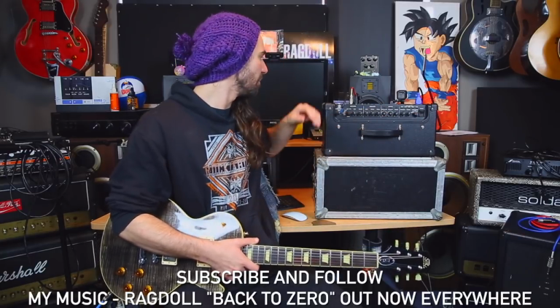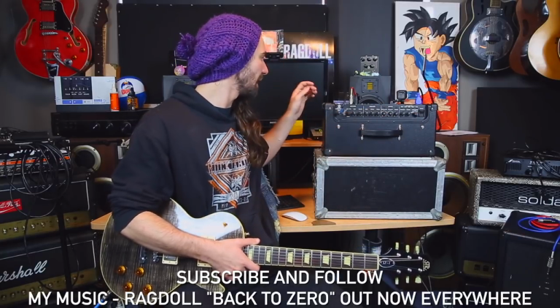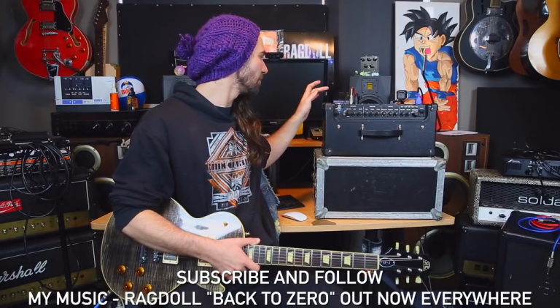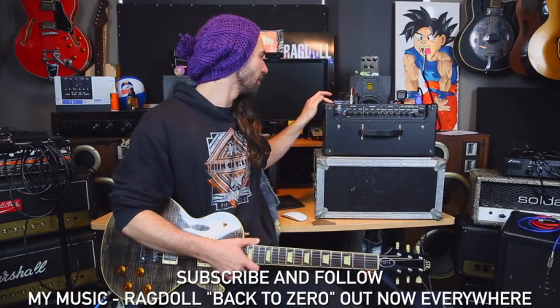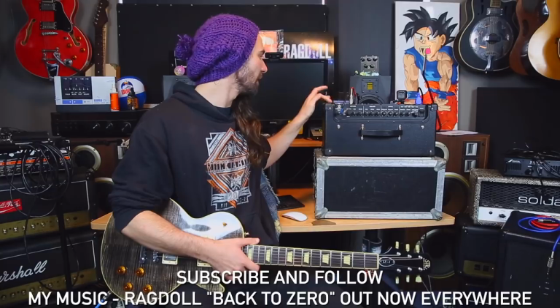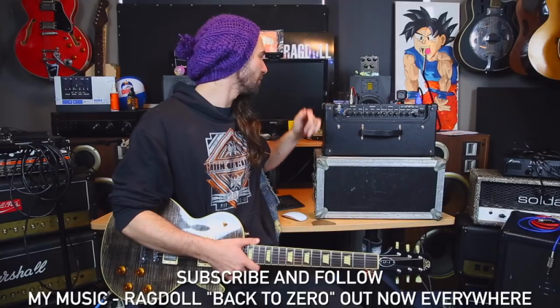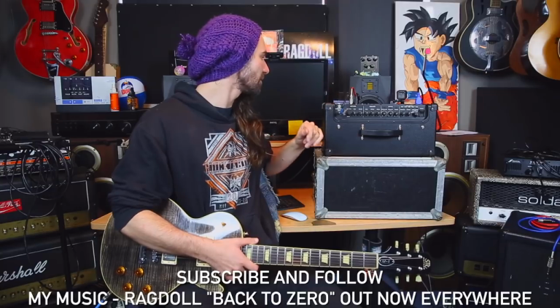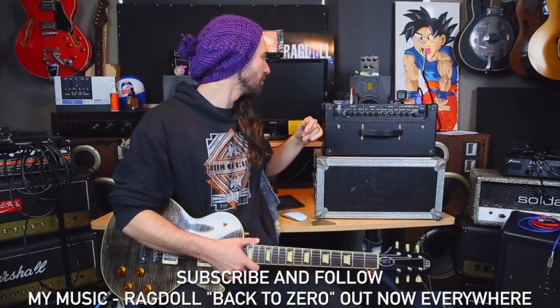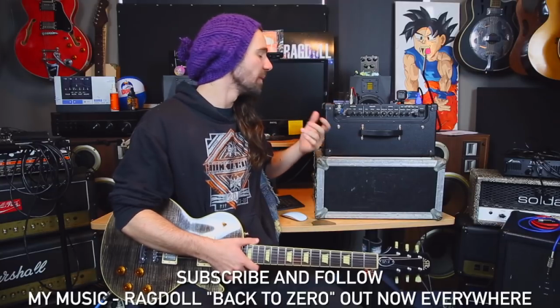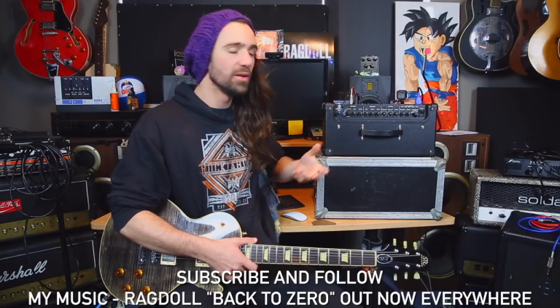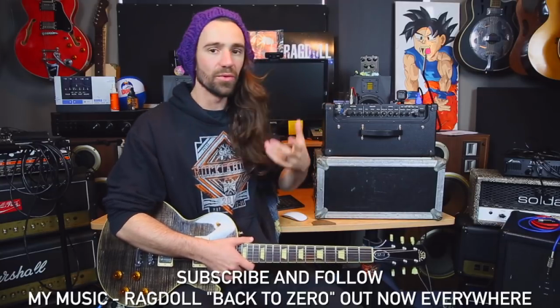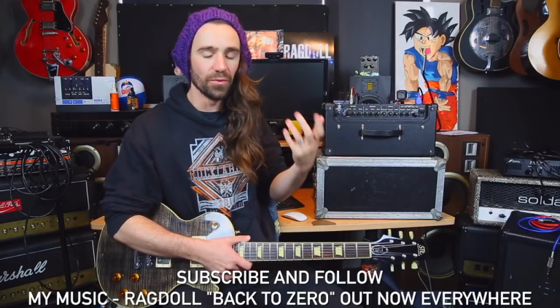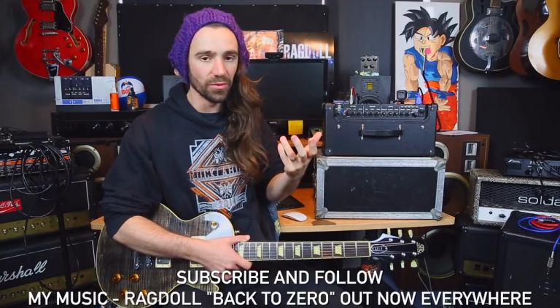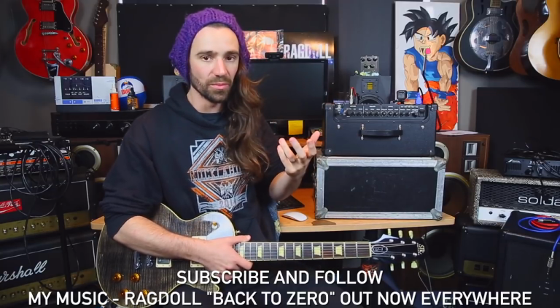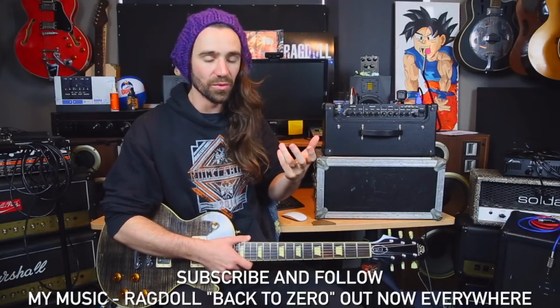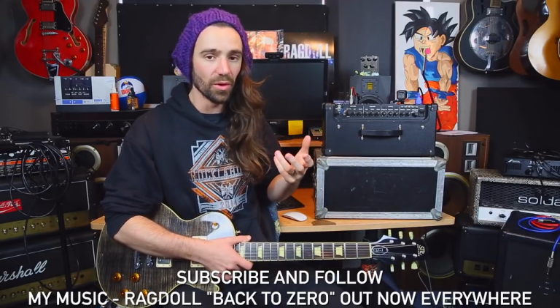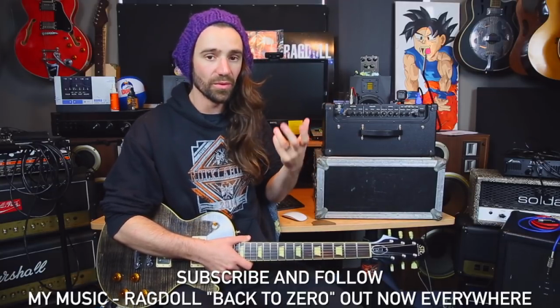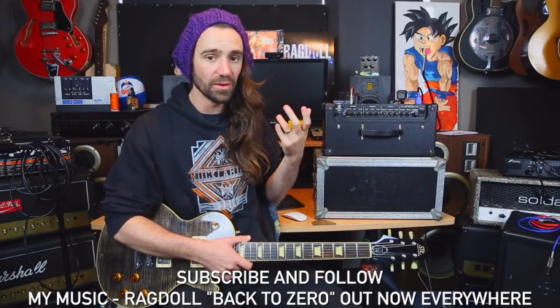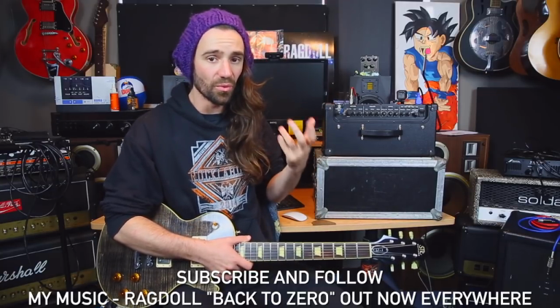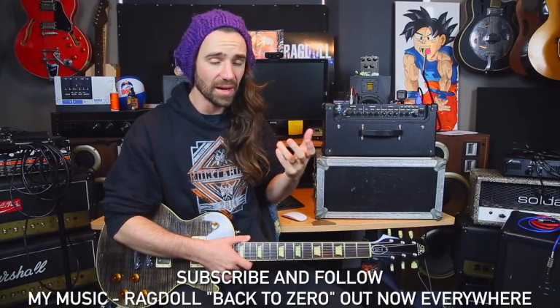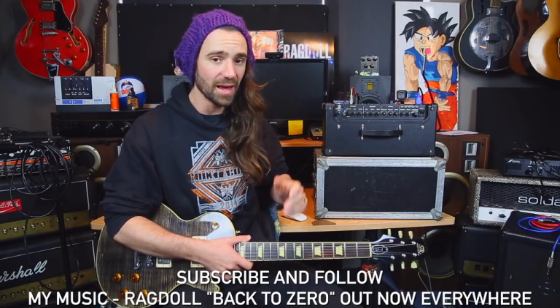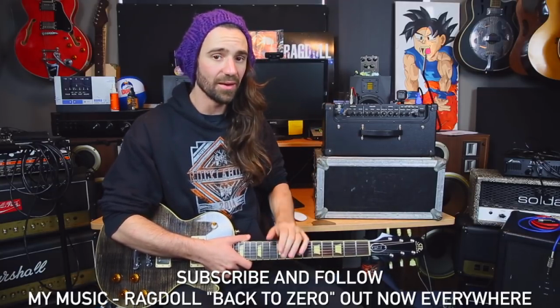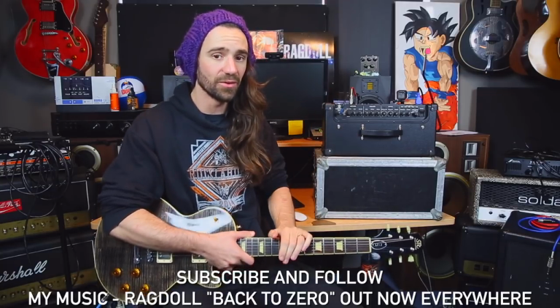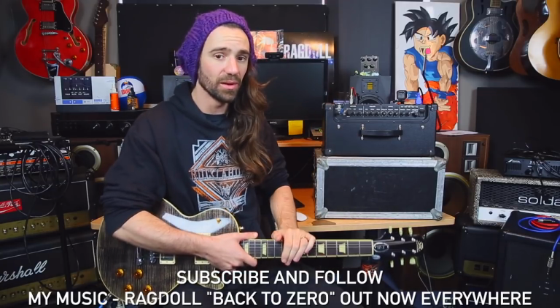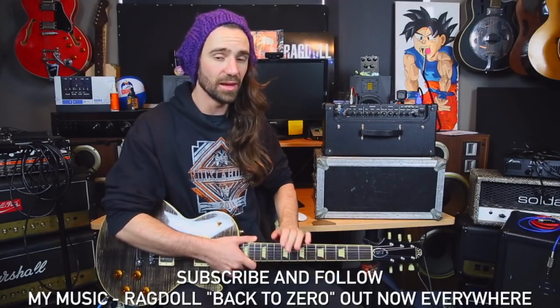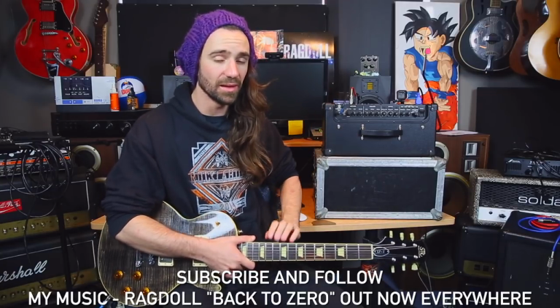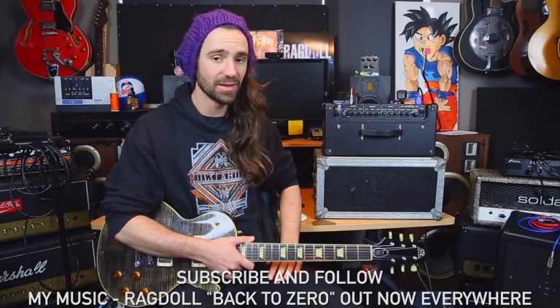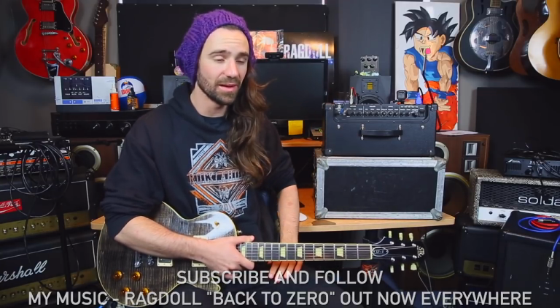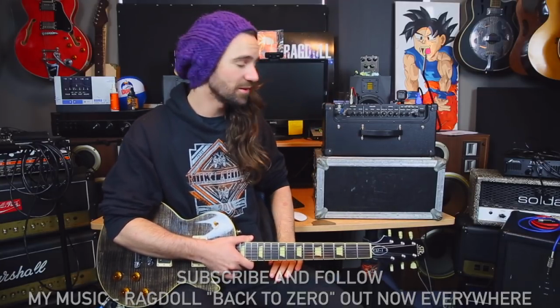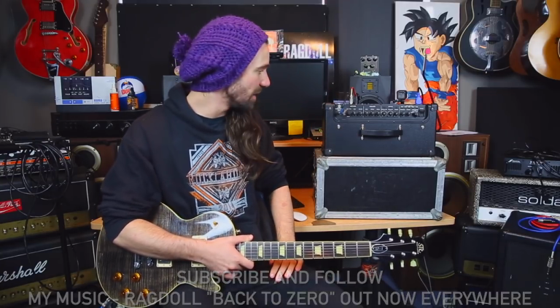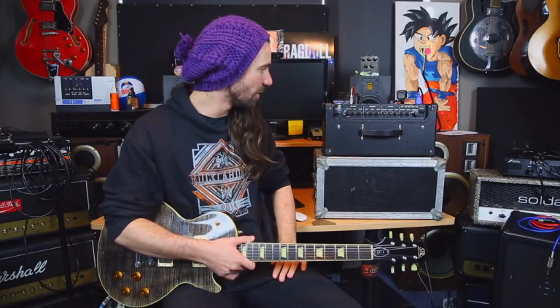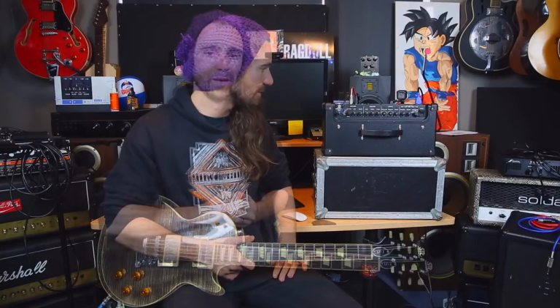On the back you've got an effects loop, foot switchable control, a direct out as well as a standard speaker out.